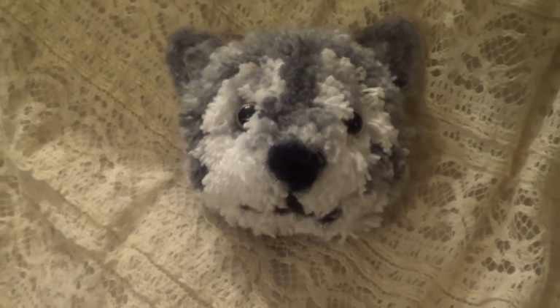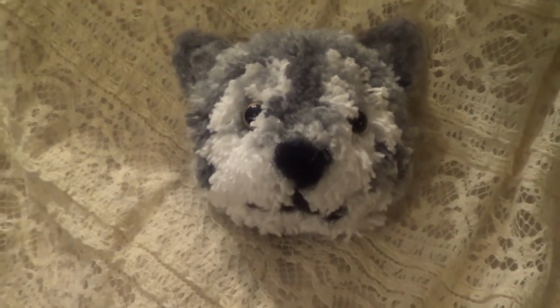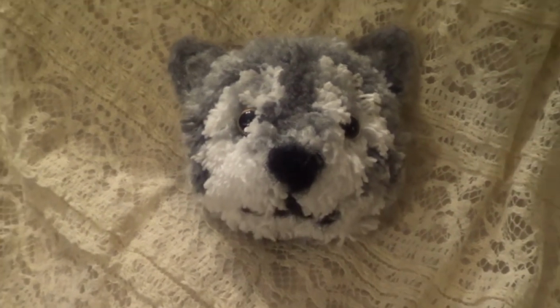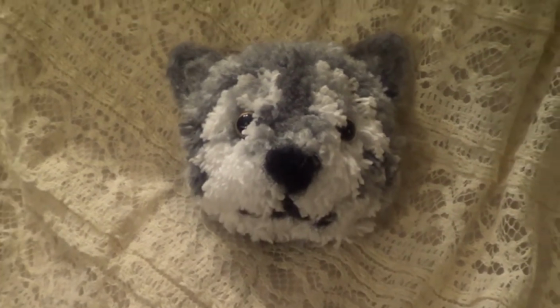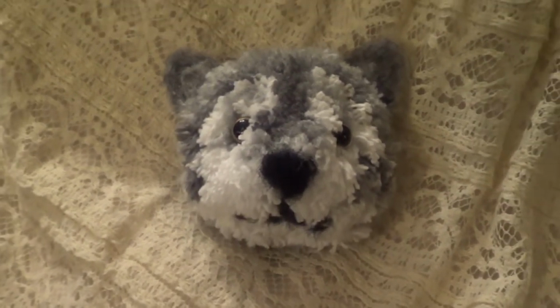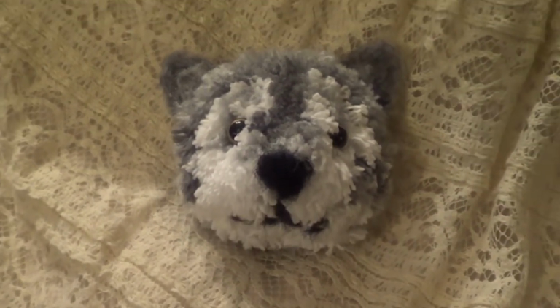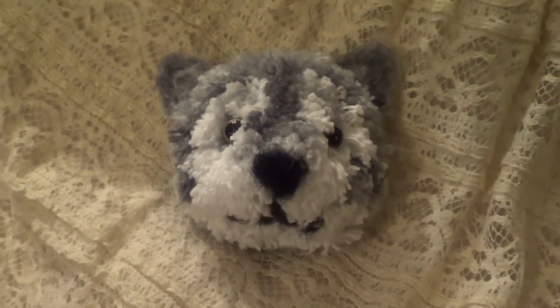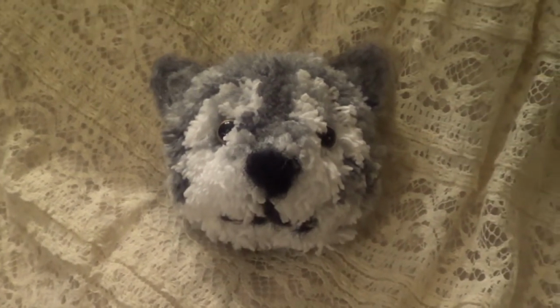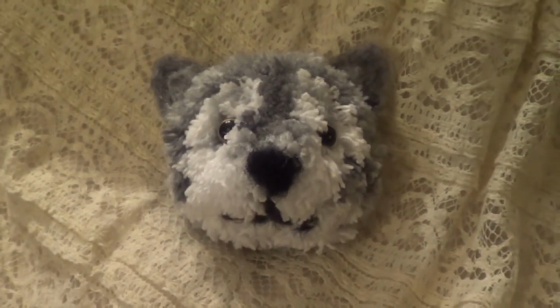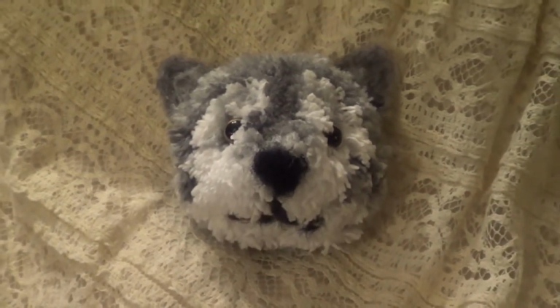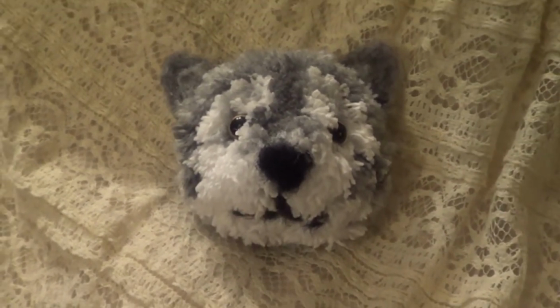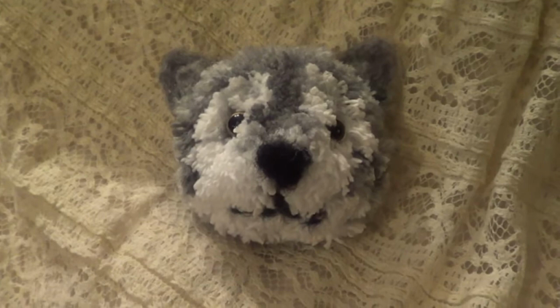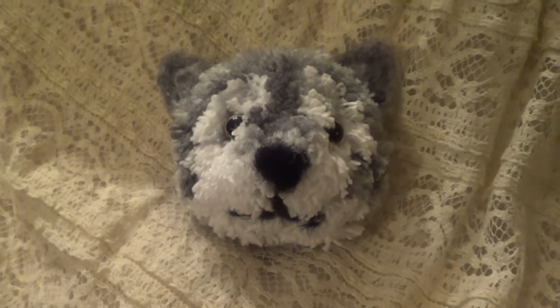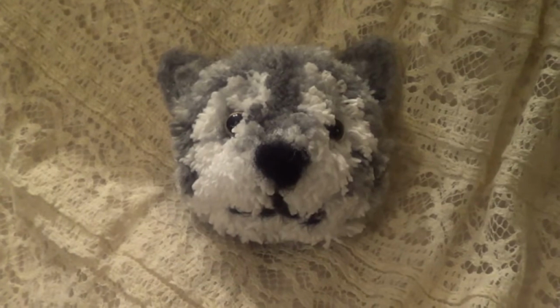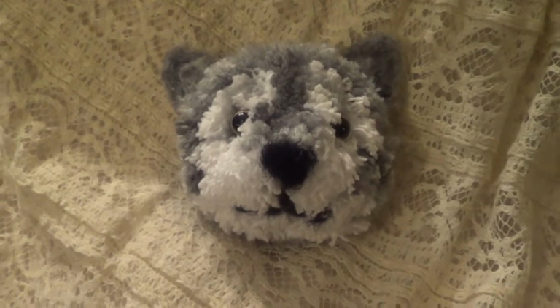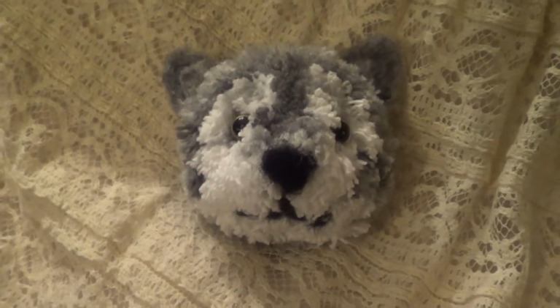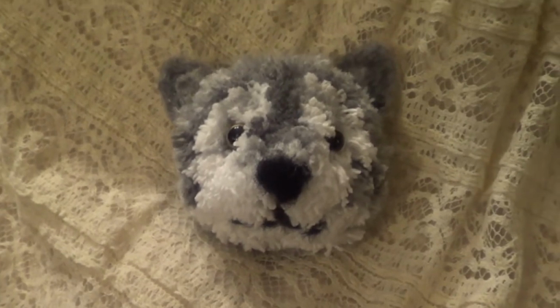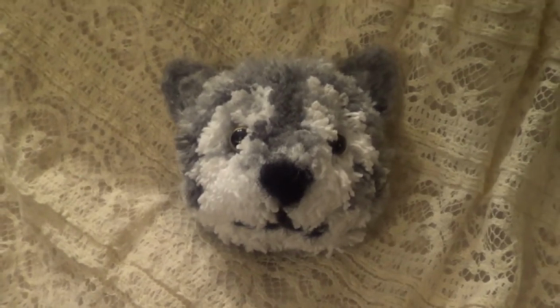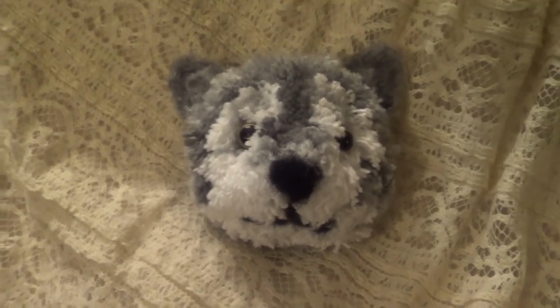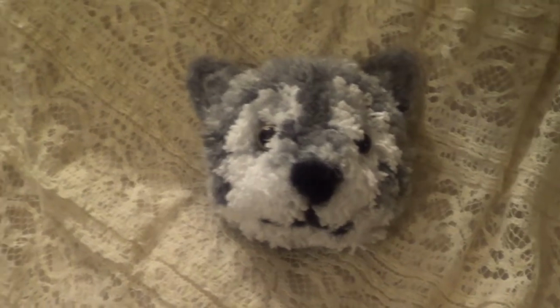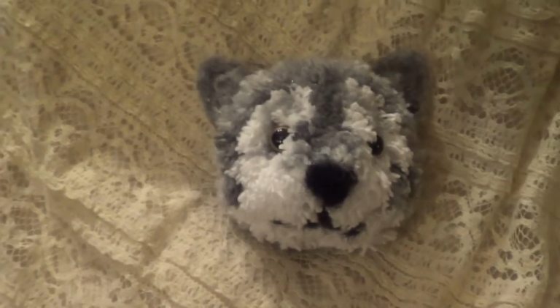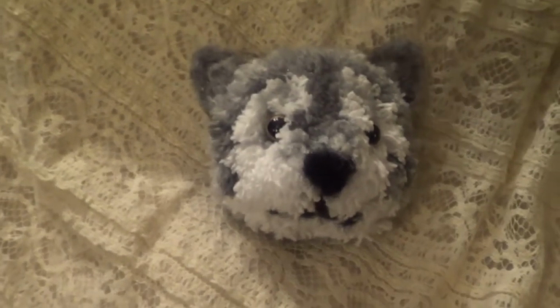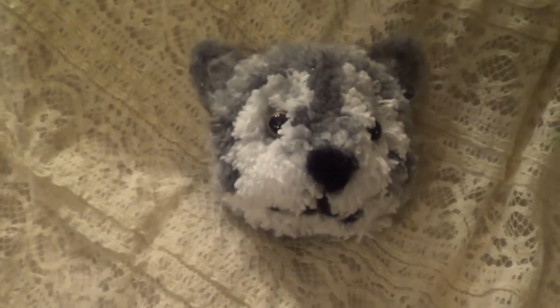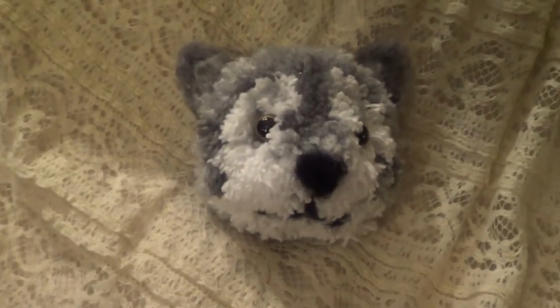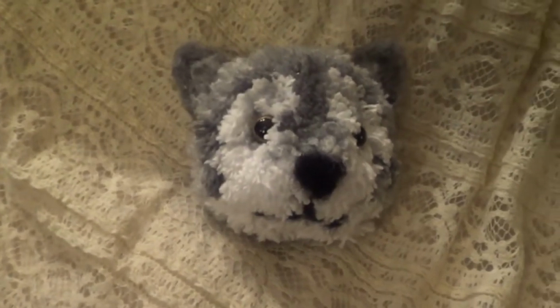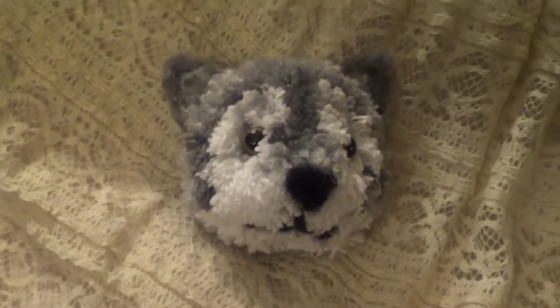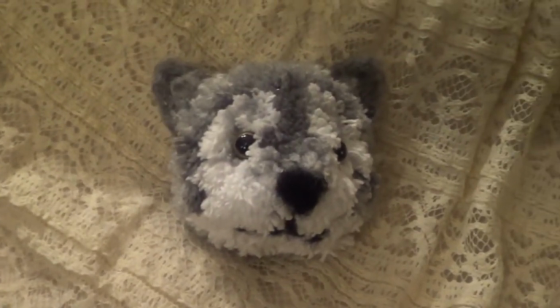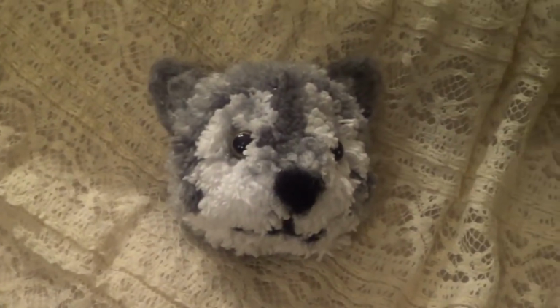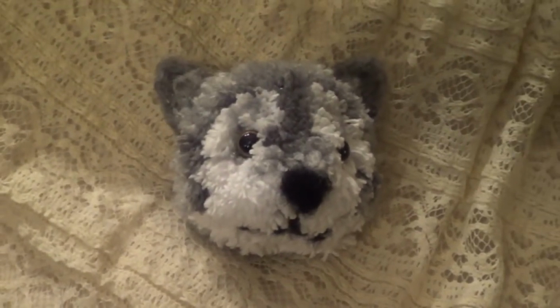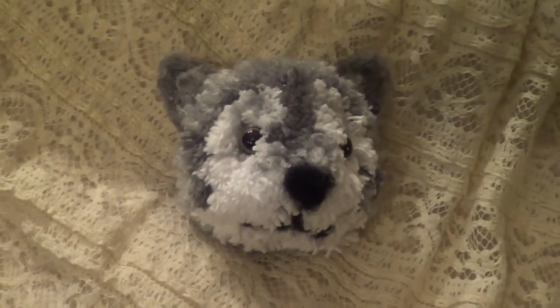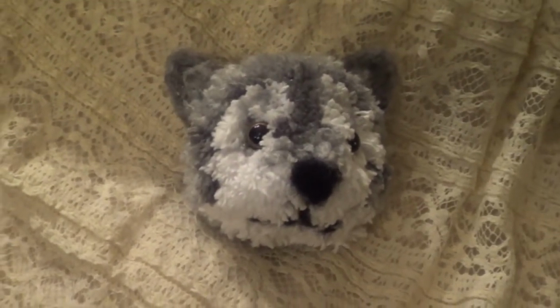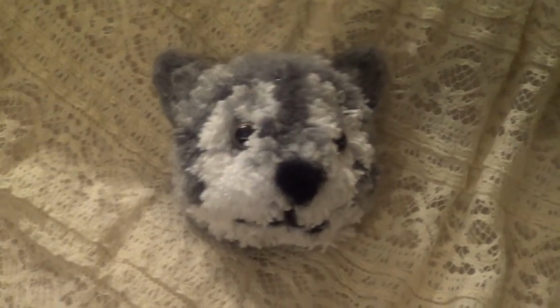Hey guys, this is Frankie and I'm going to show you how to make your very own pom-pom wolf. Stay tuned!